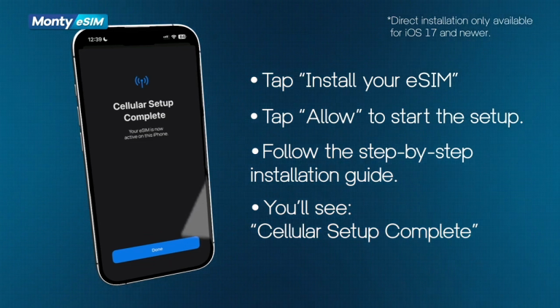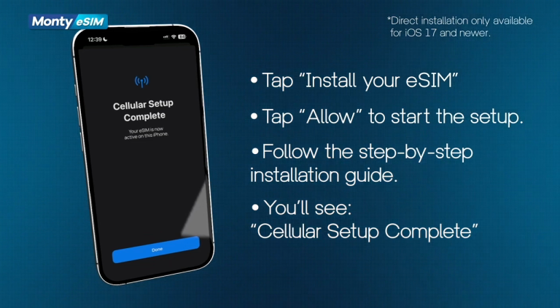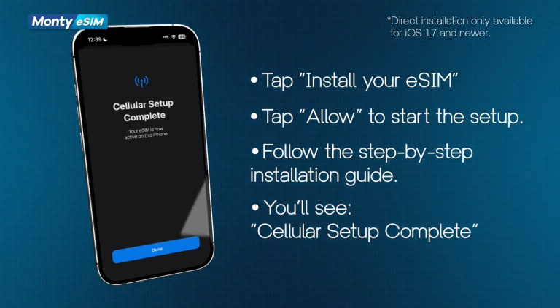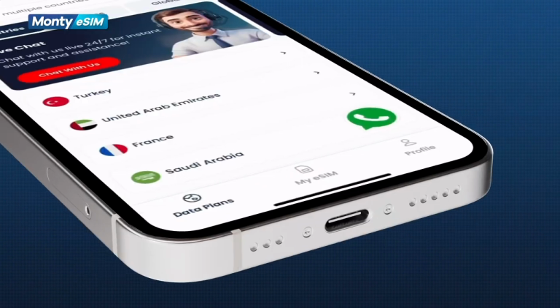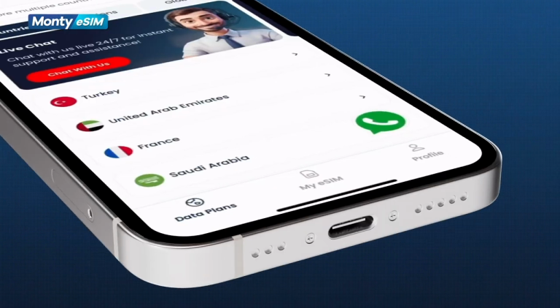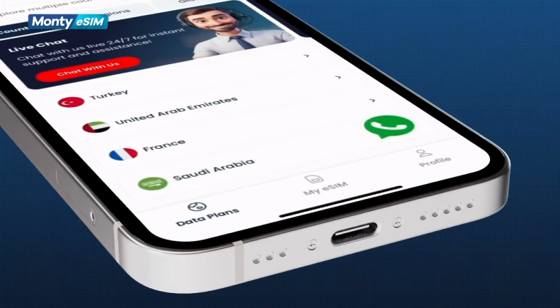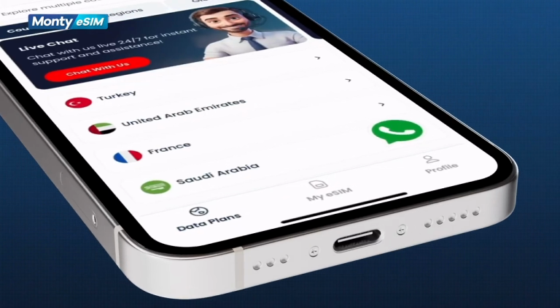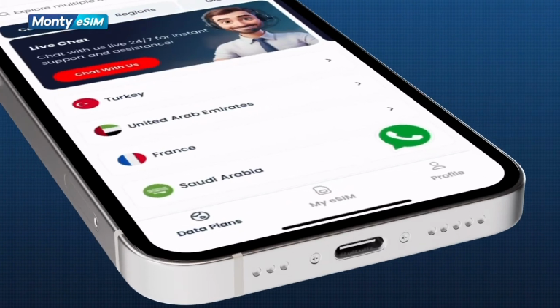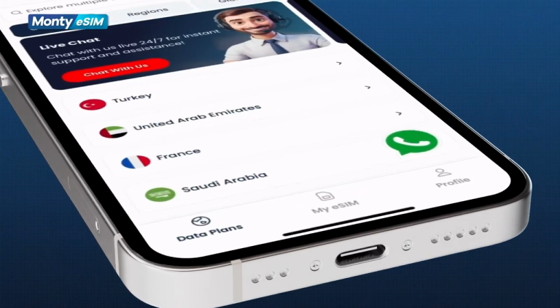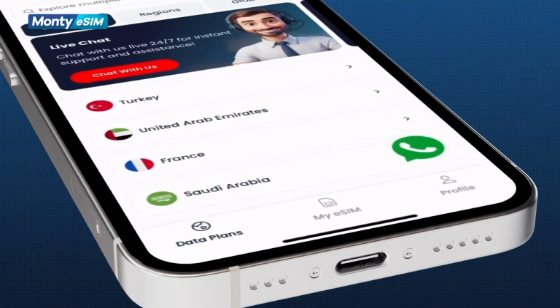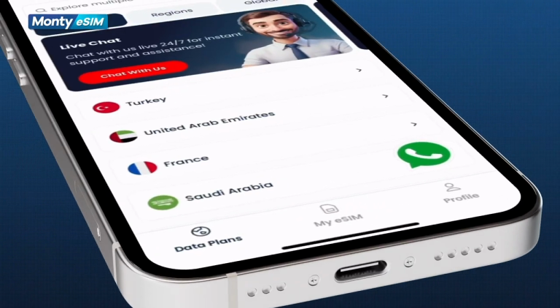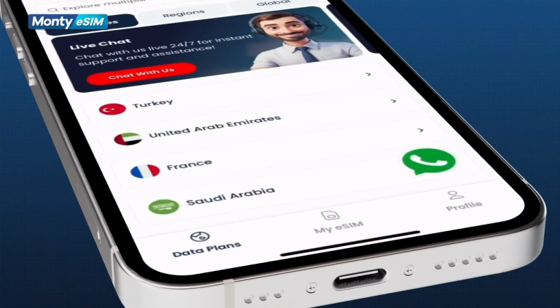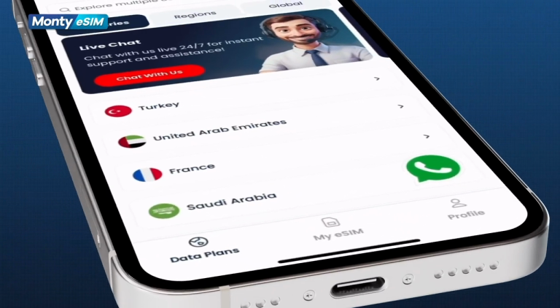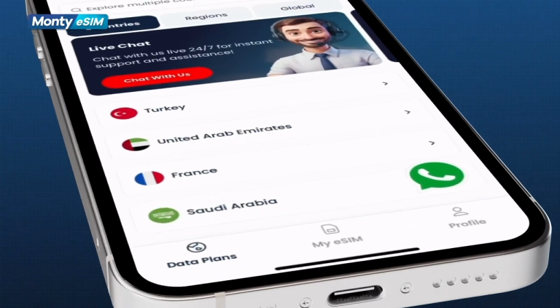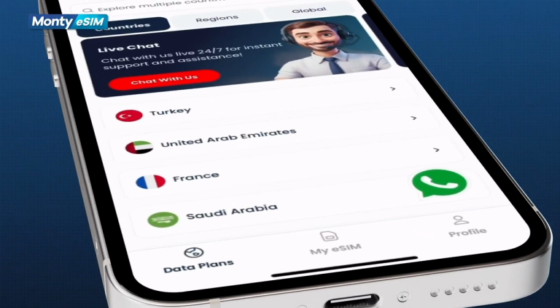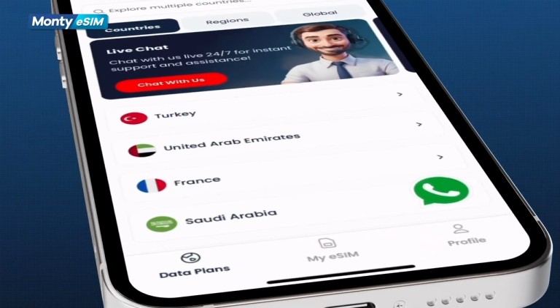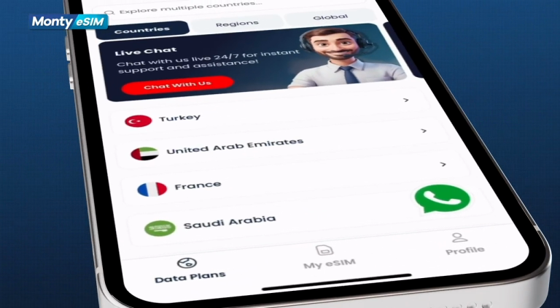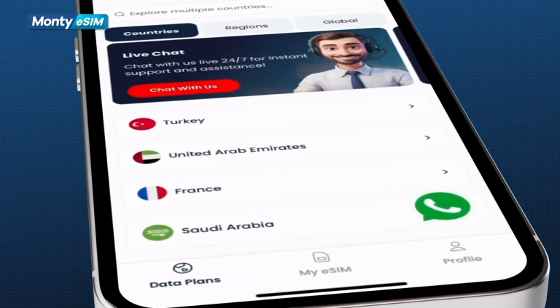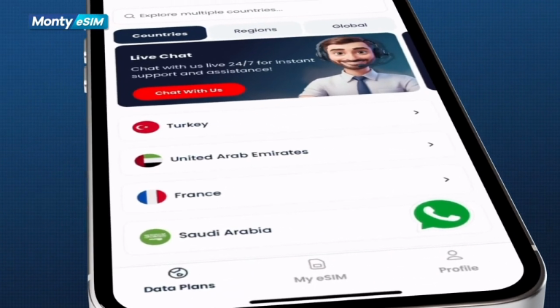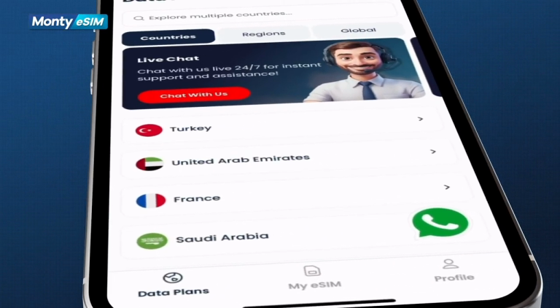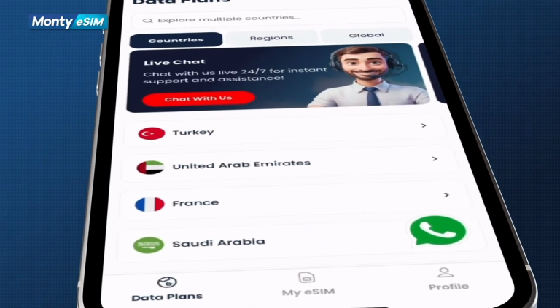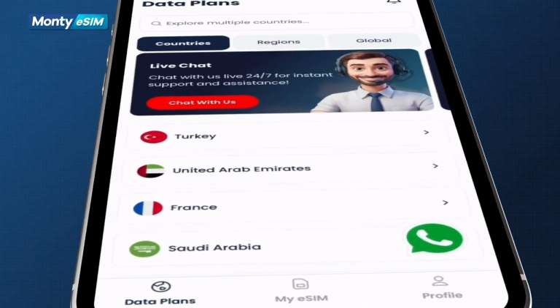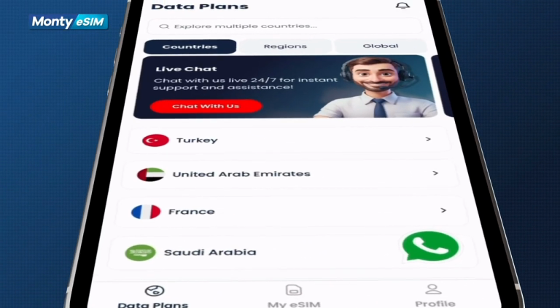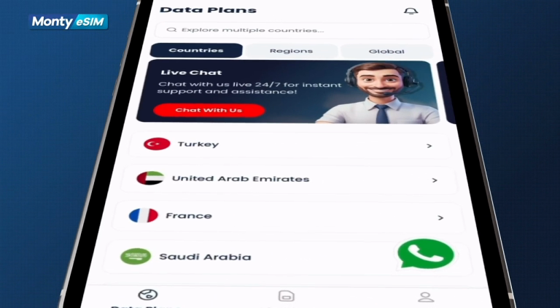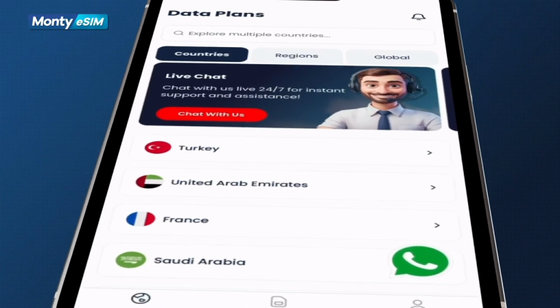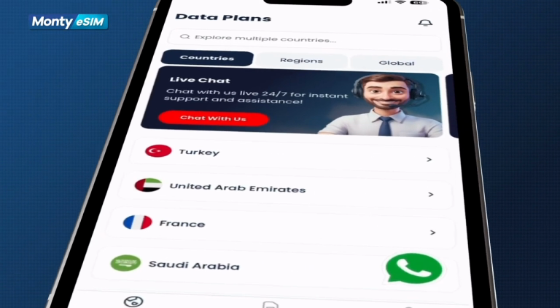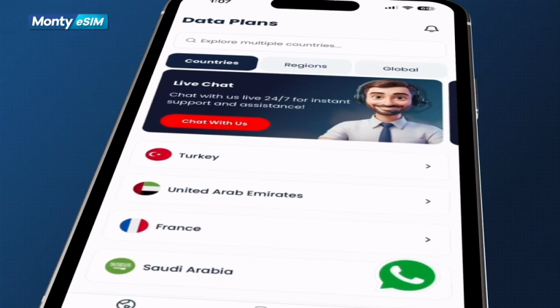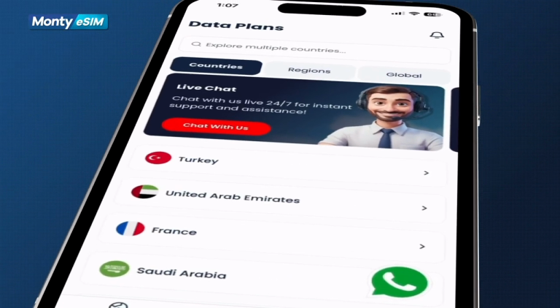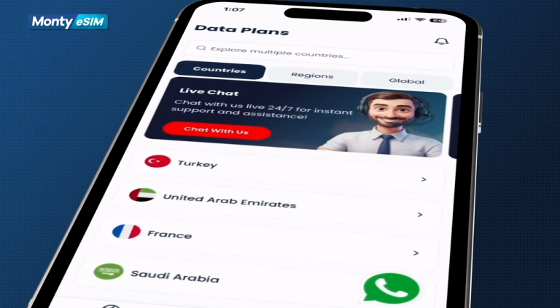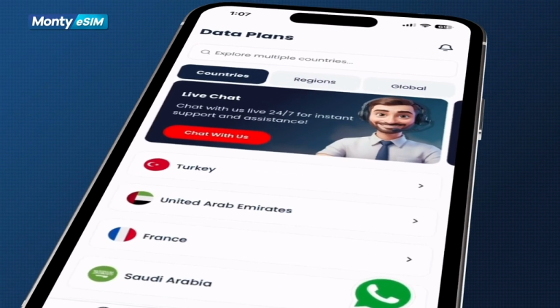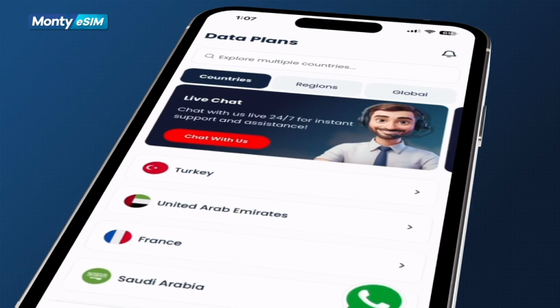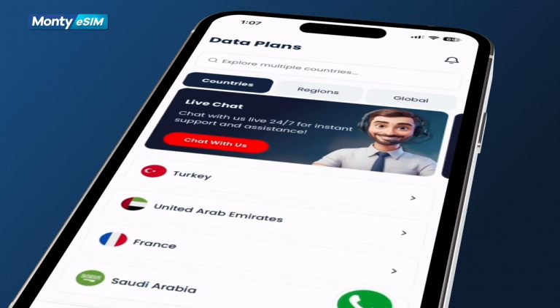Now you're all set to stay connected in 190-plus countries and regions.